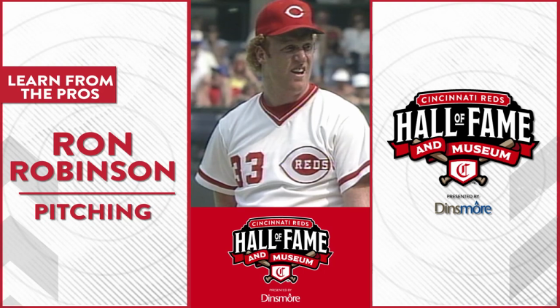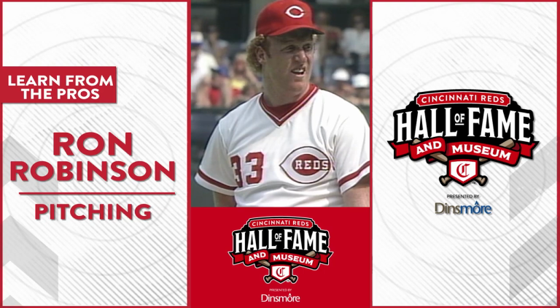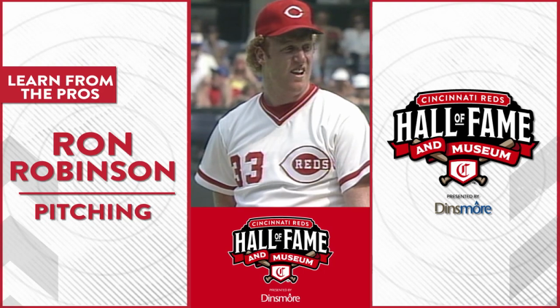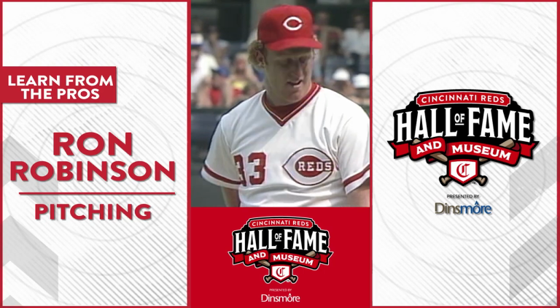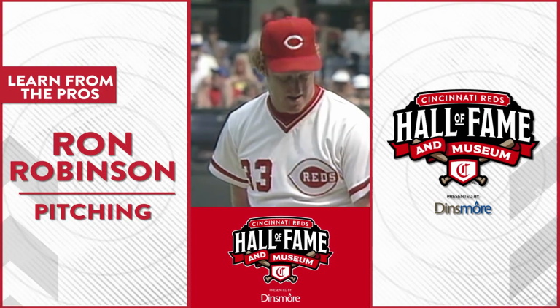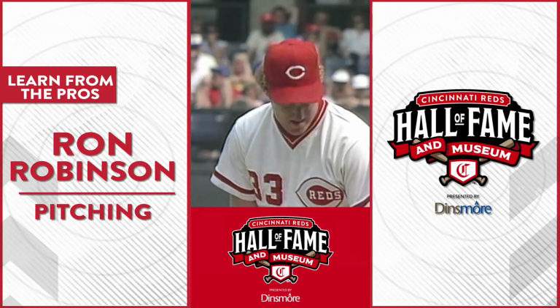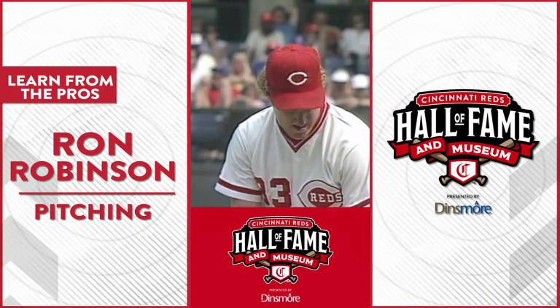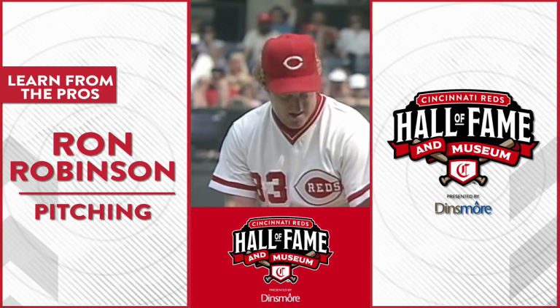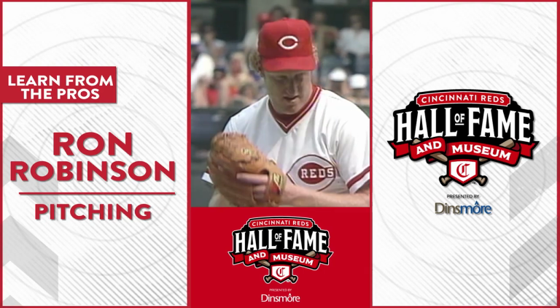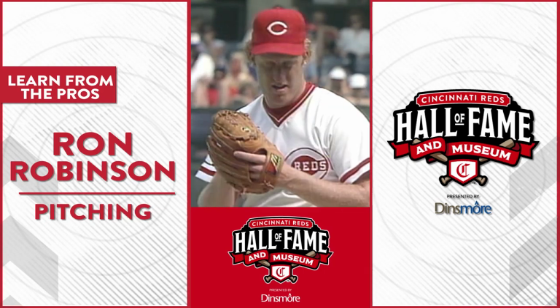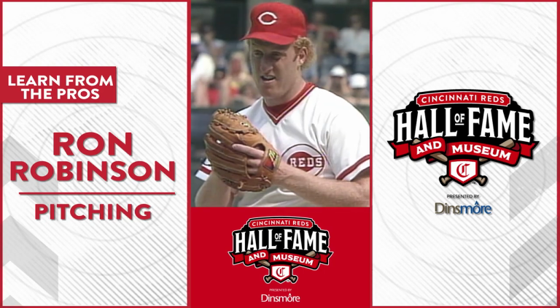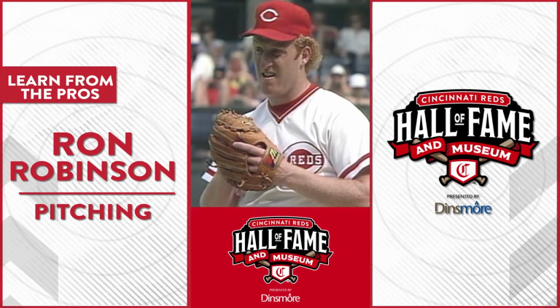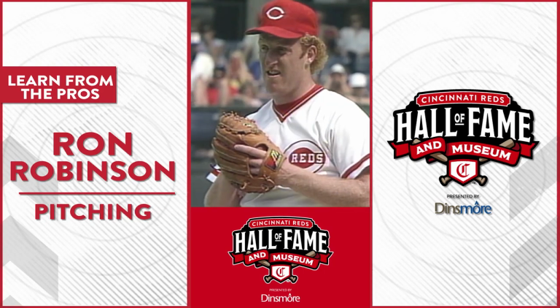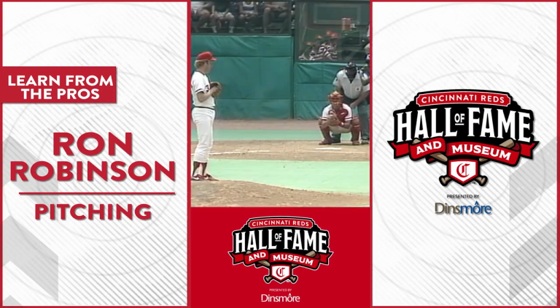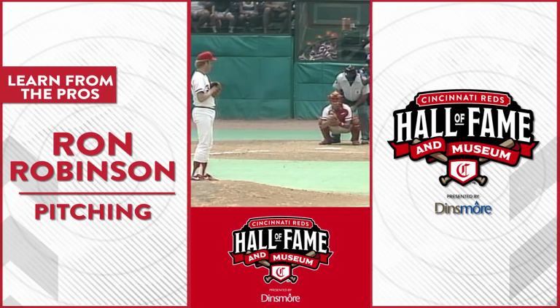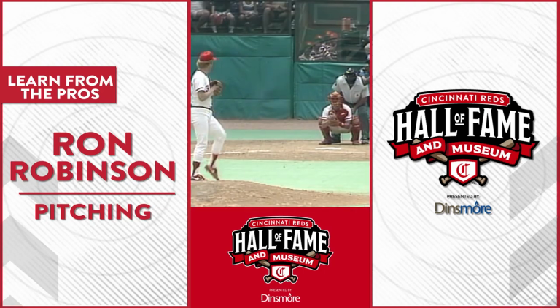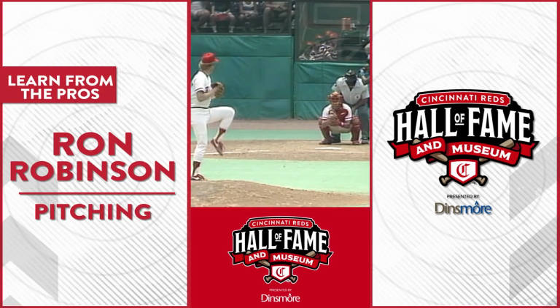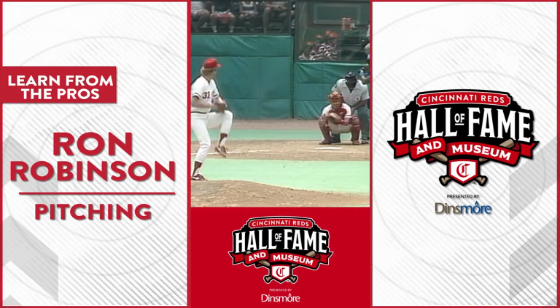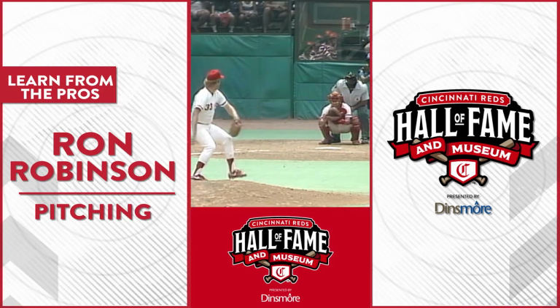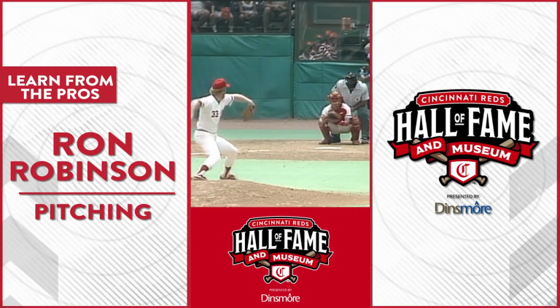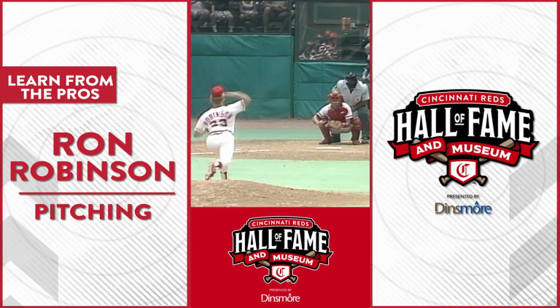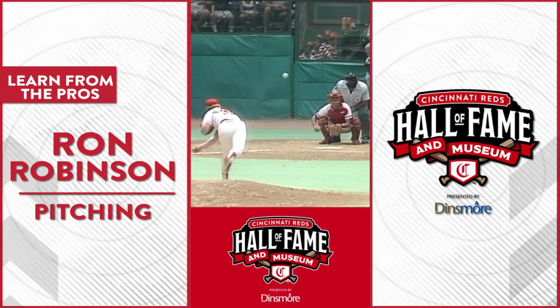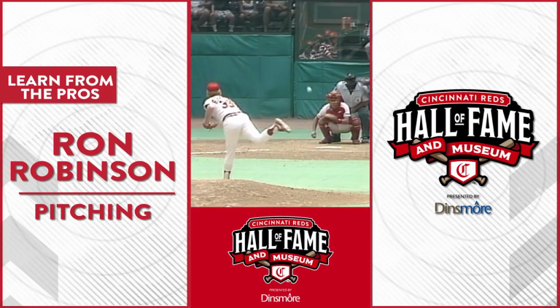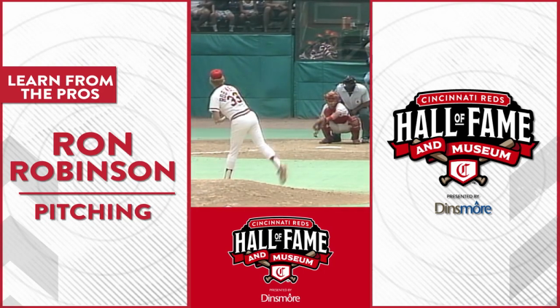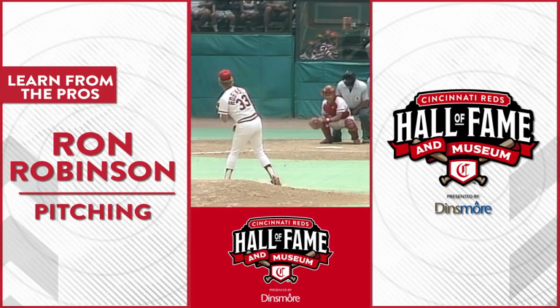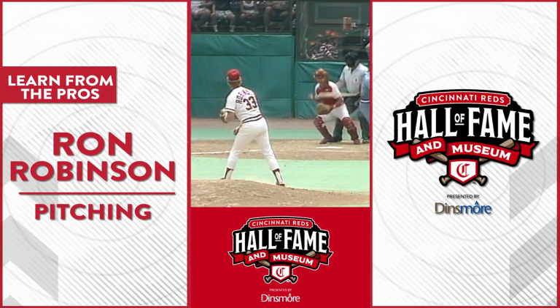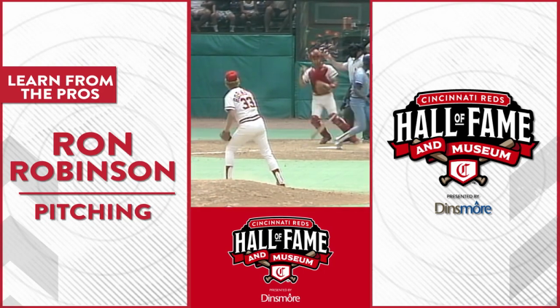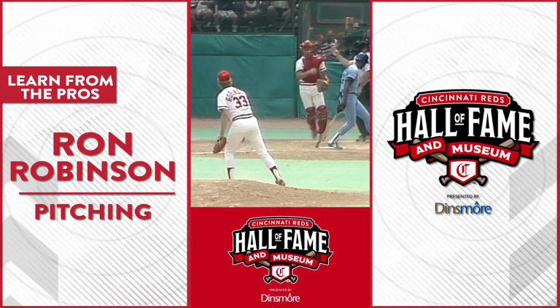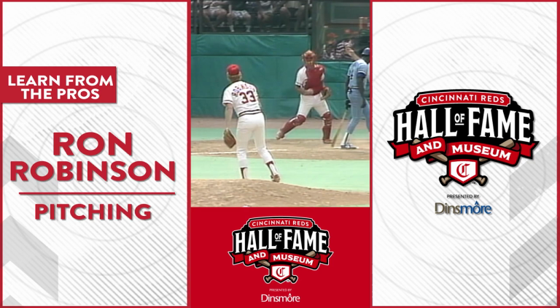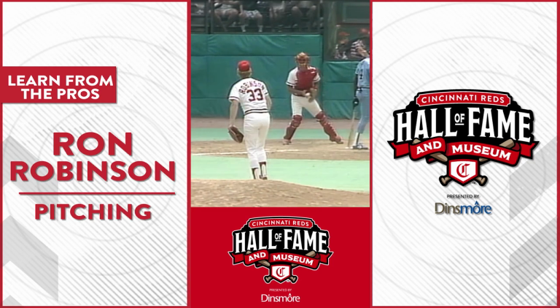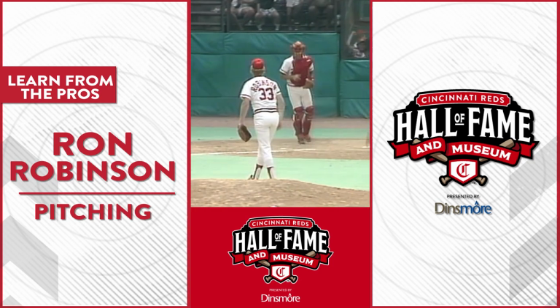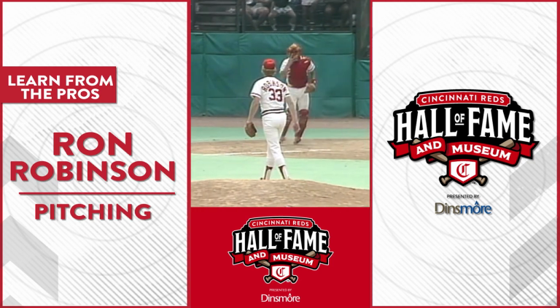Hi, this is Ron Robinson here. I'm here to talk to you about pitching. Pitching is not easy. The hitter's got to earn their way on.